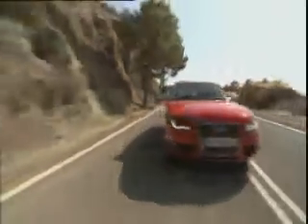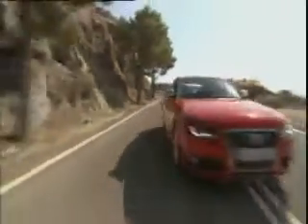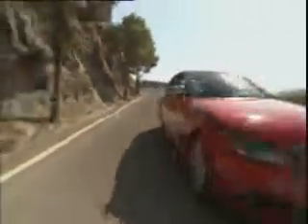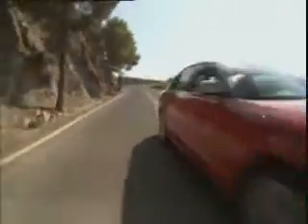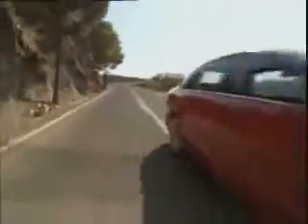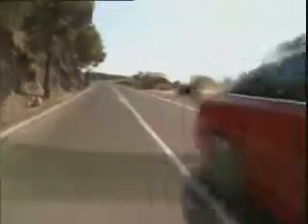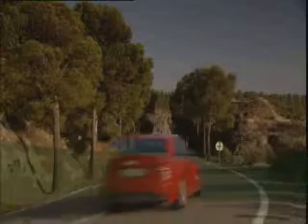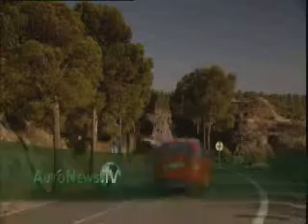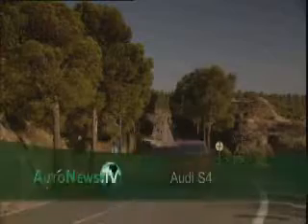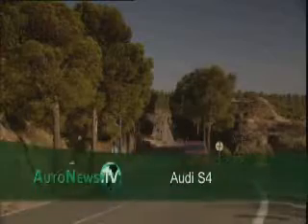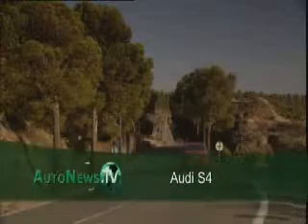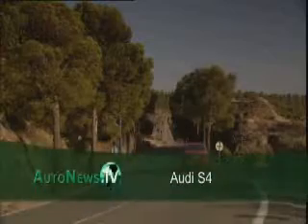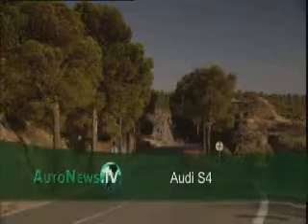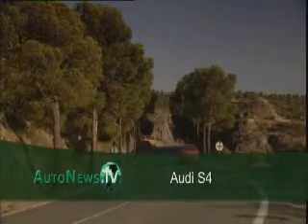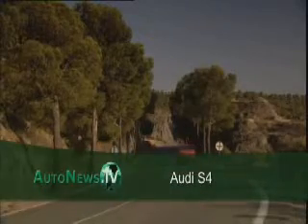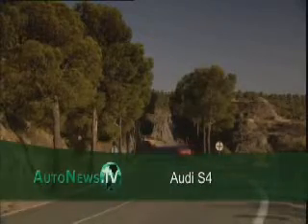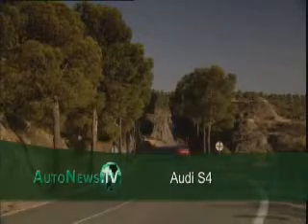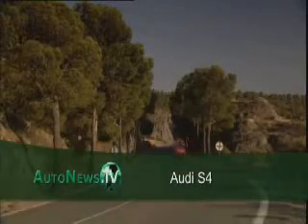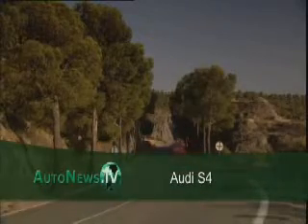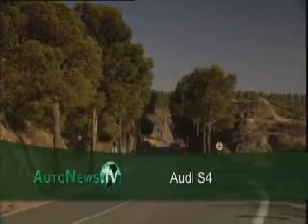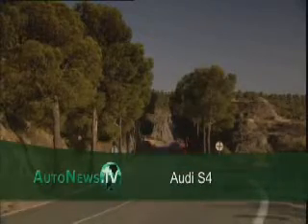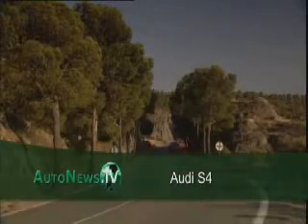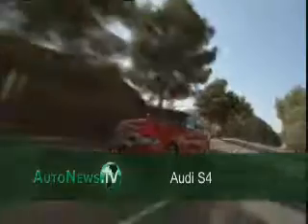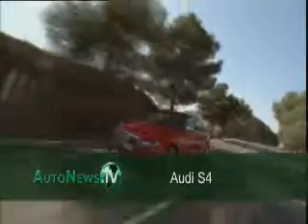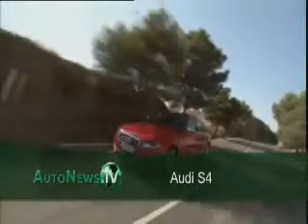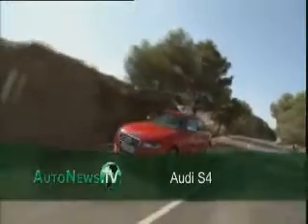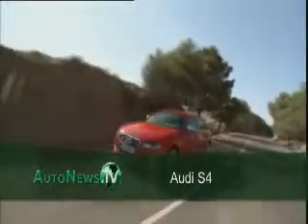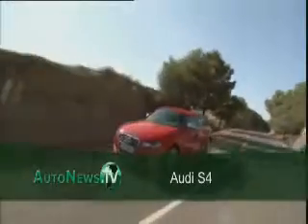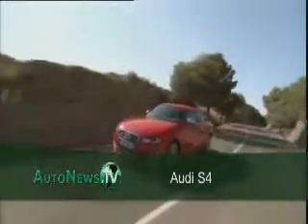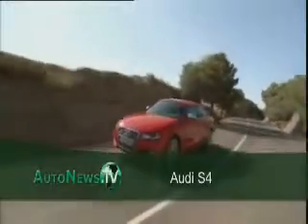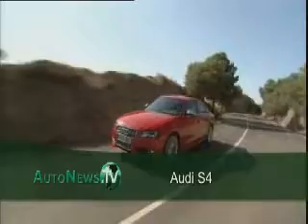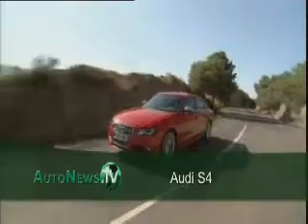Audi presents two new top models in the mid-range: the S4 and the S4 Avant station wagon.